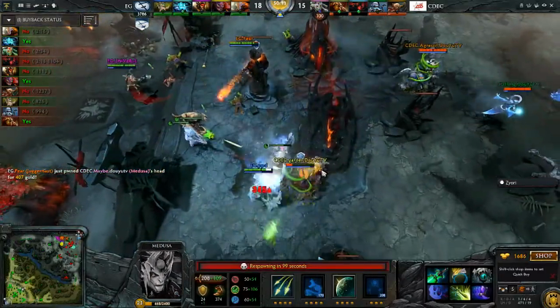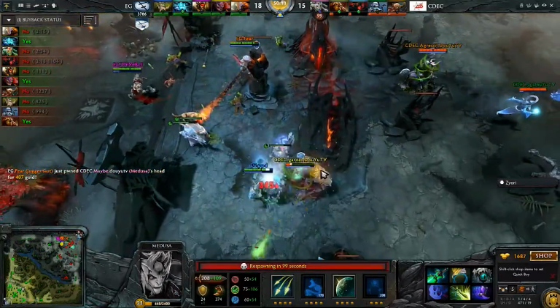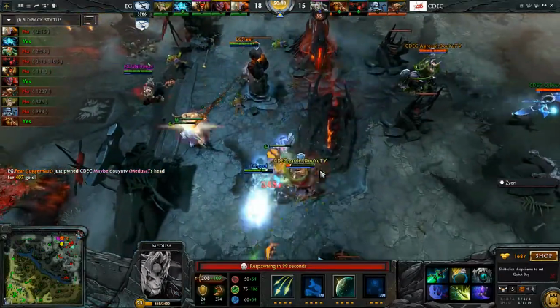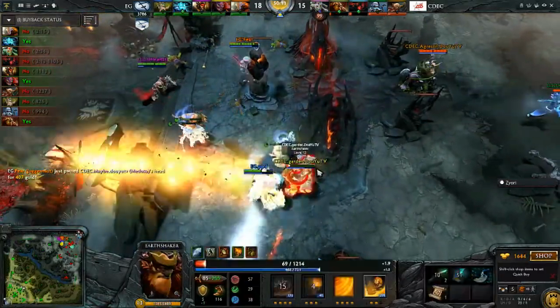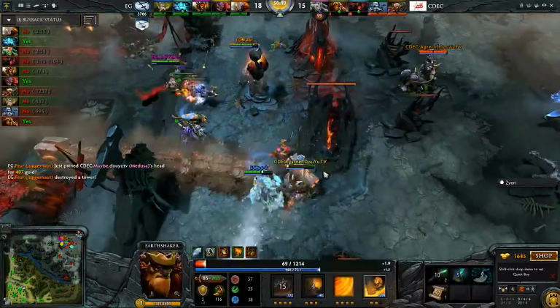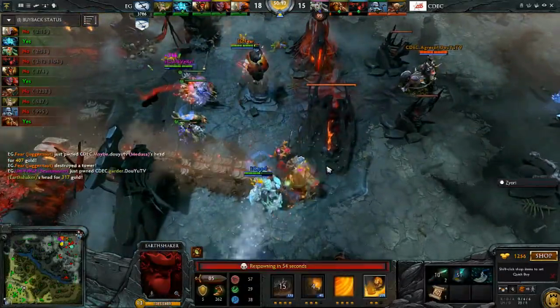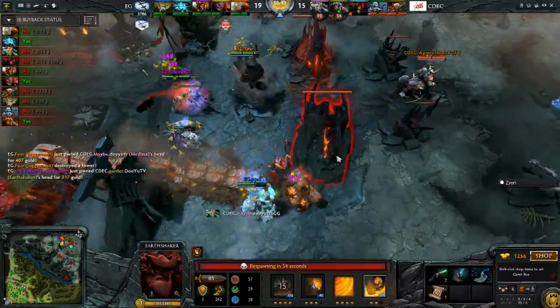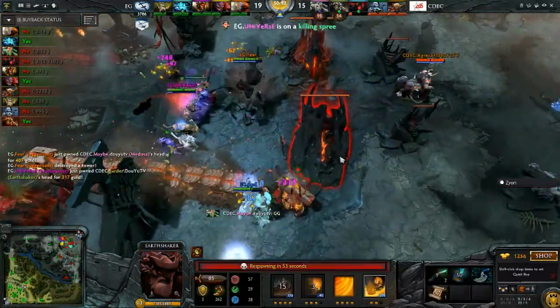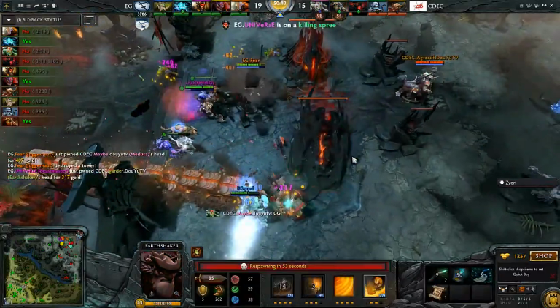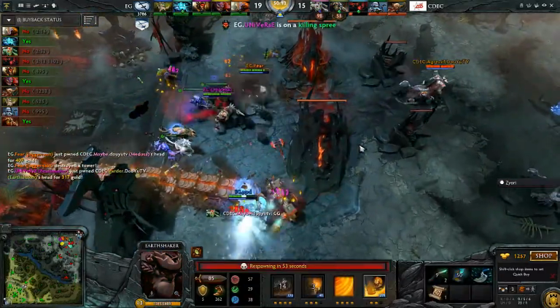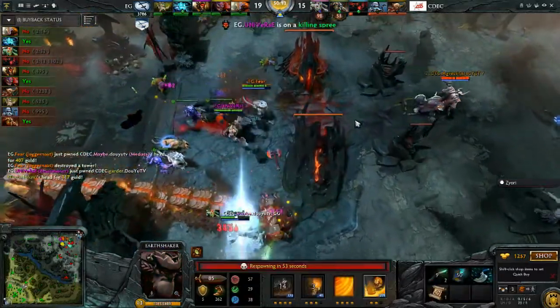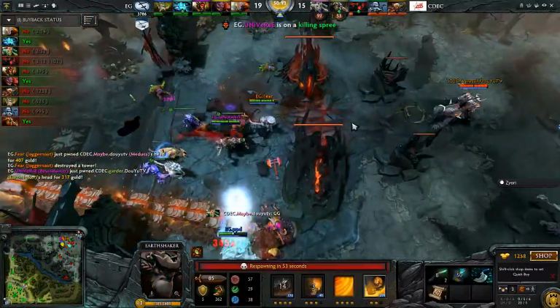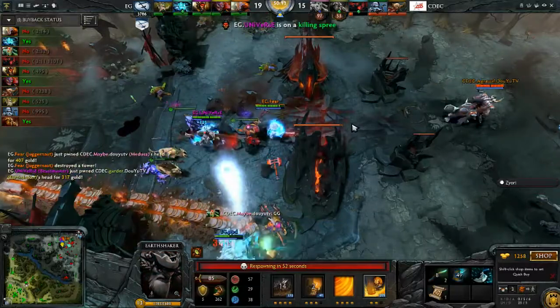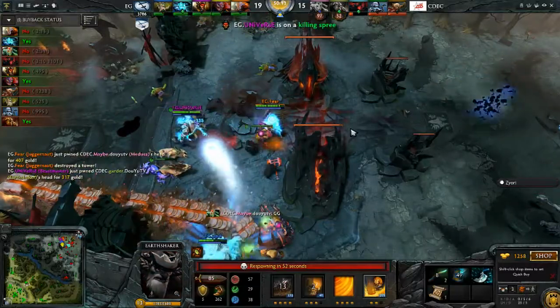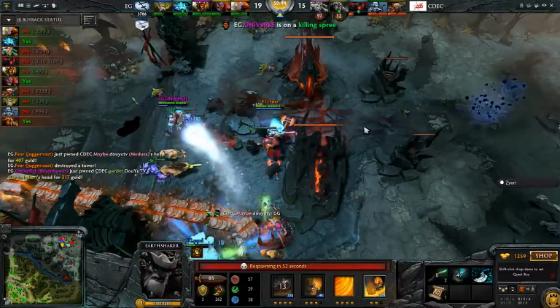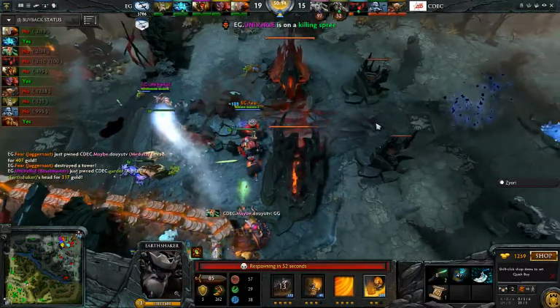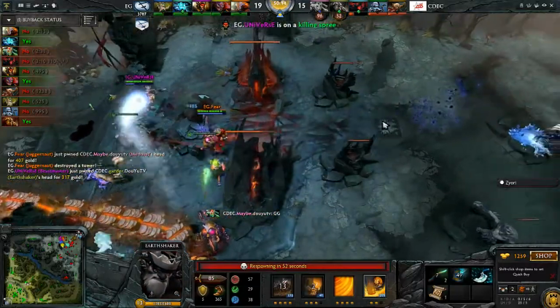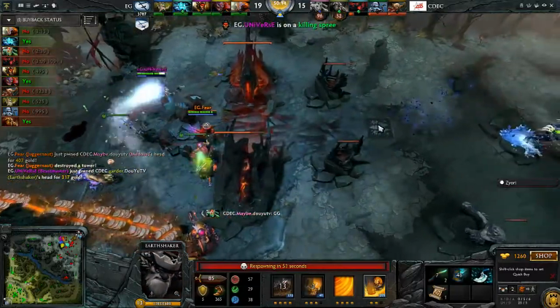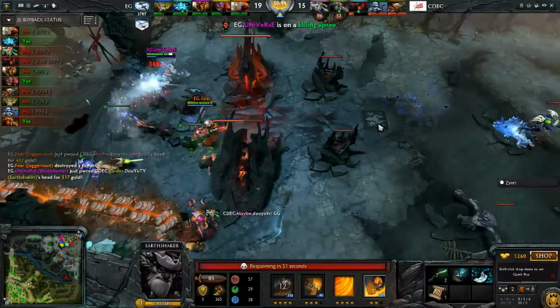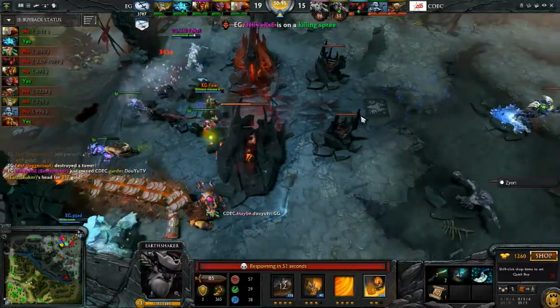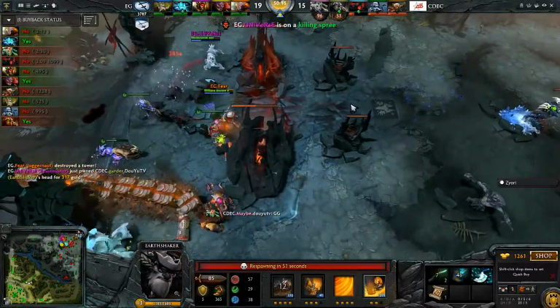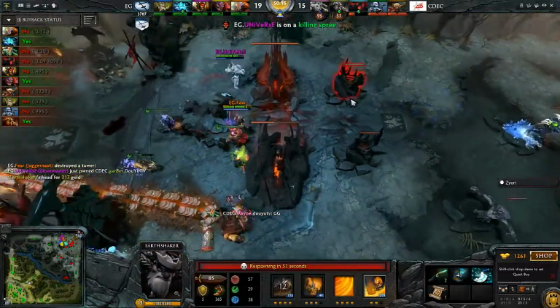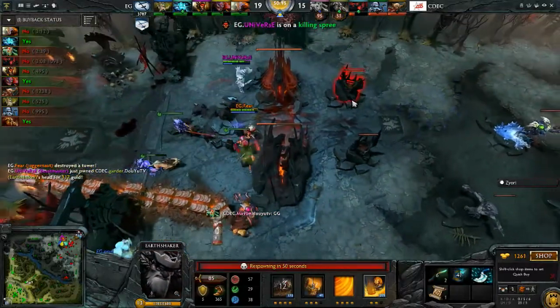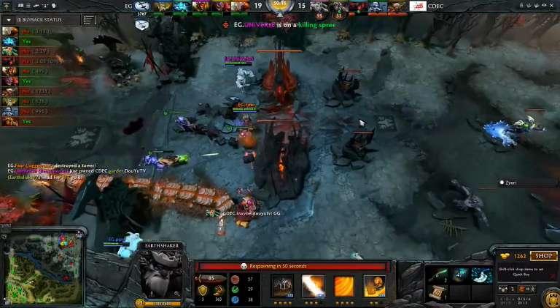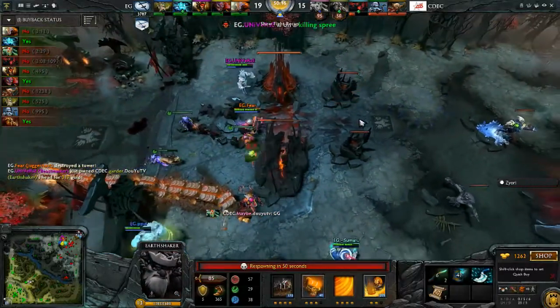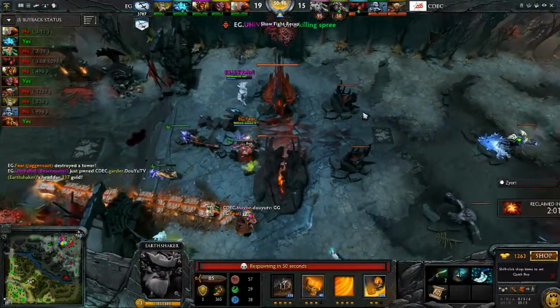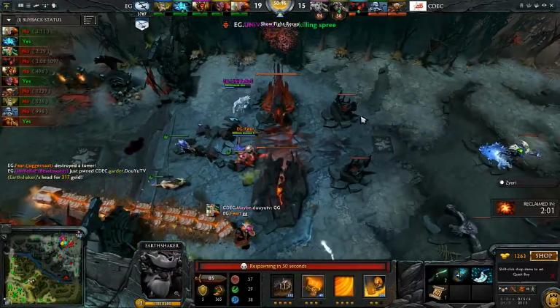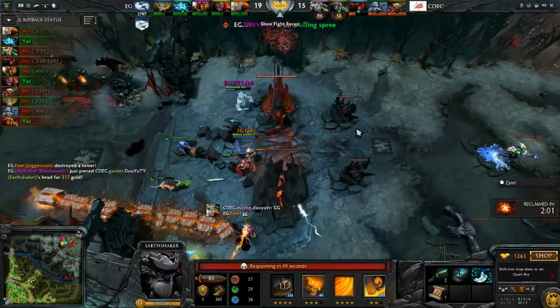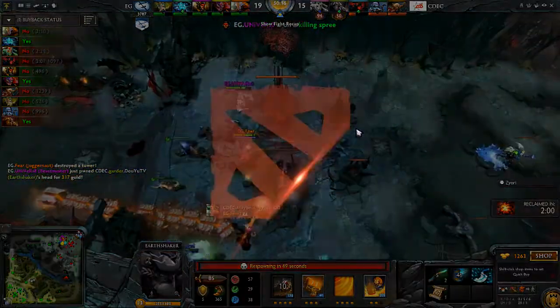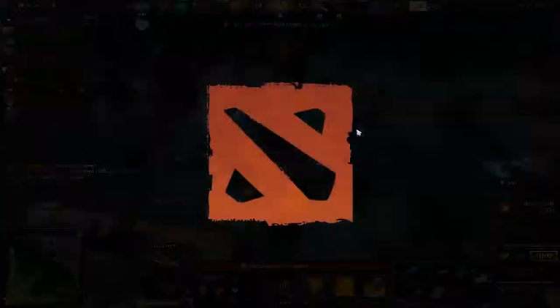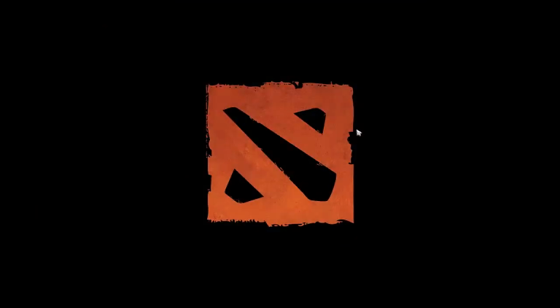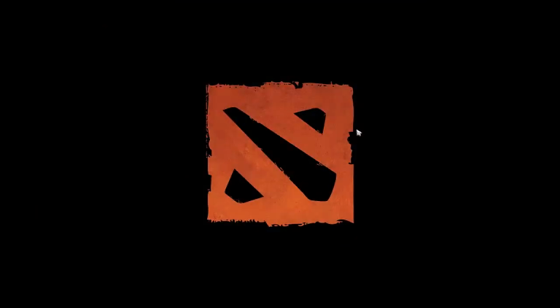Chain Frost bouncing through, but PPD isolates her off to the side. The tier 3 falls, and Cine won't even stick around.